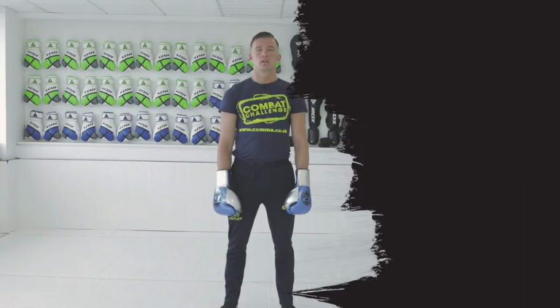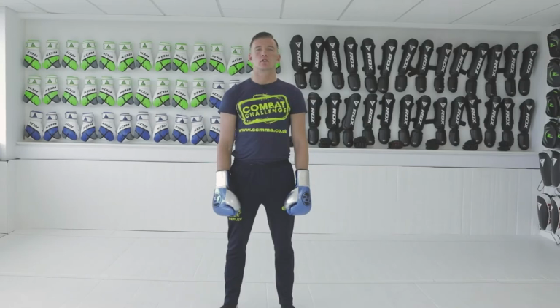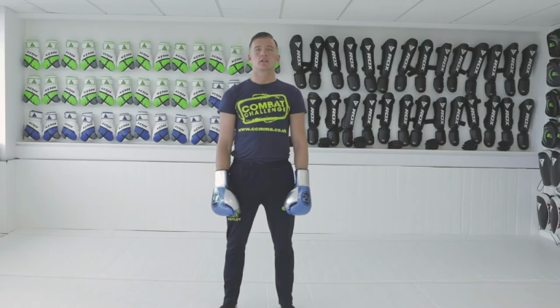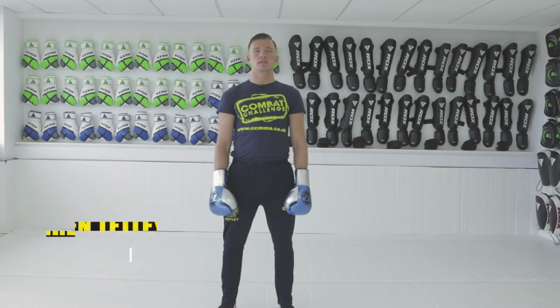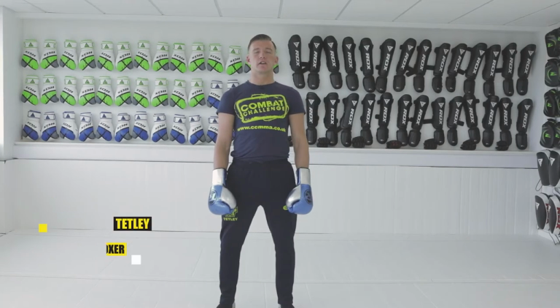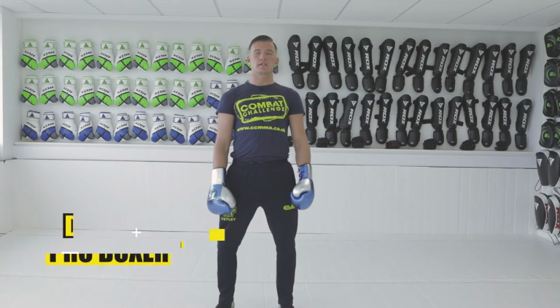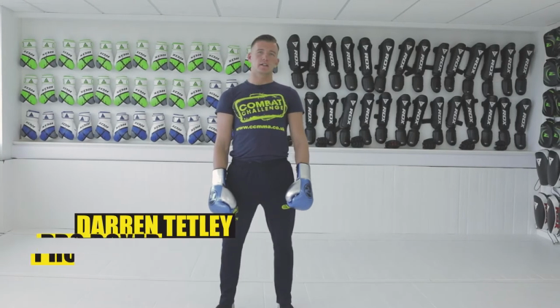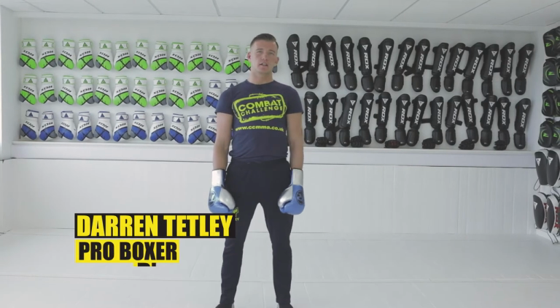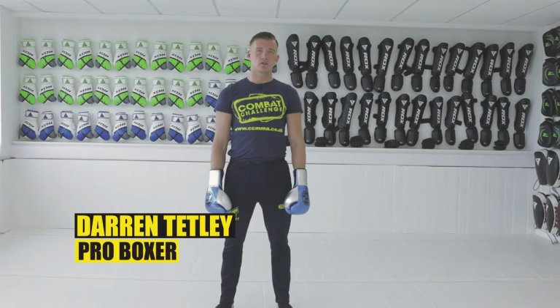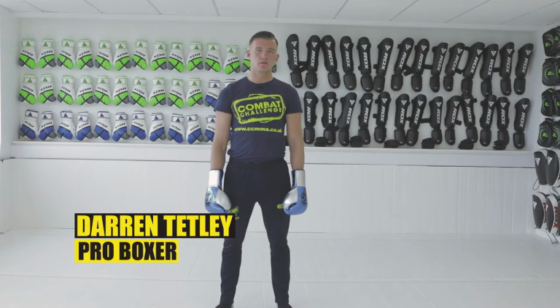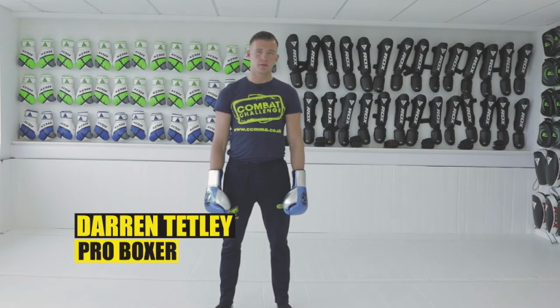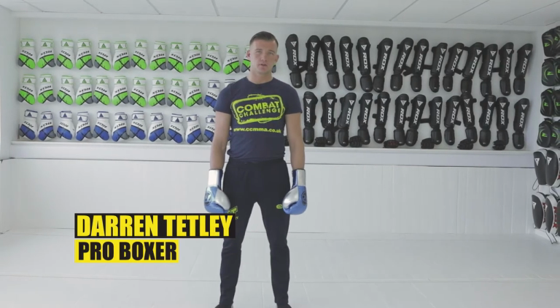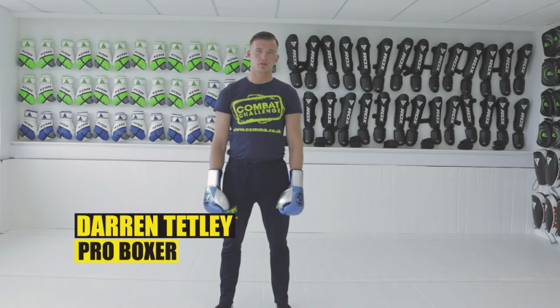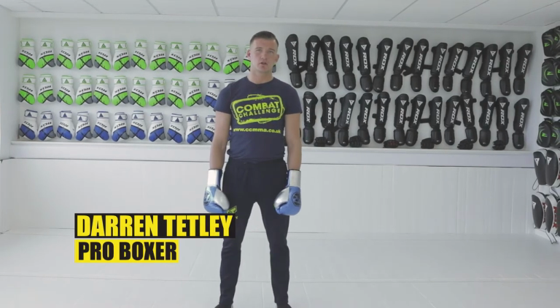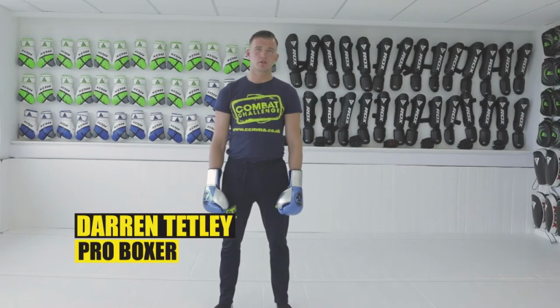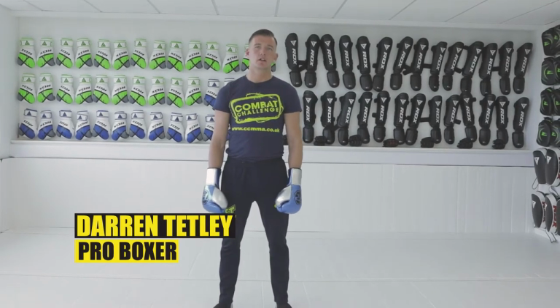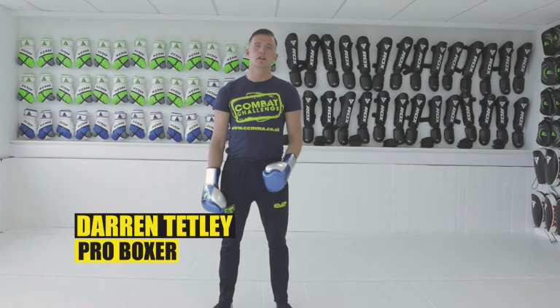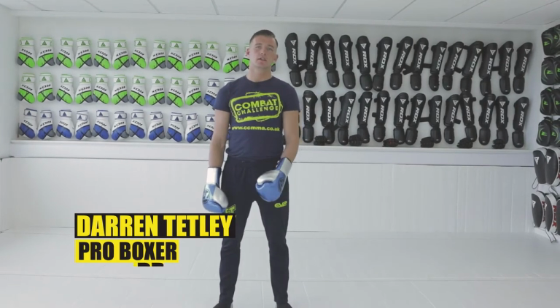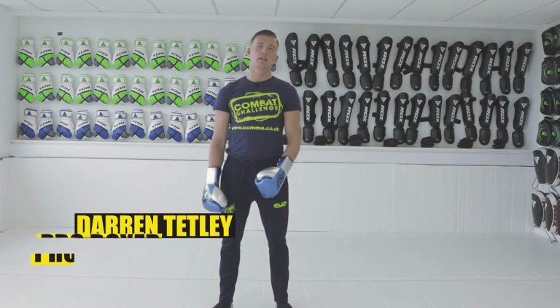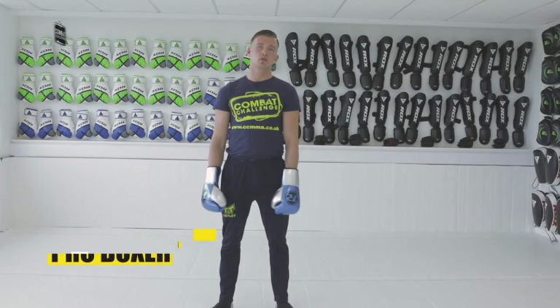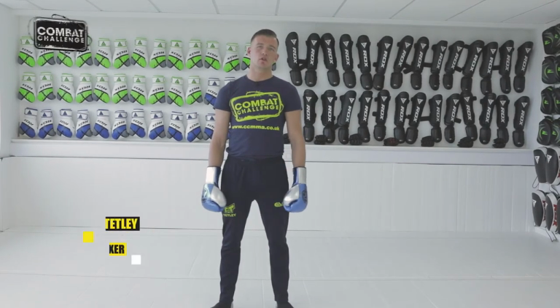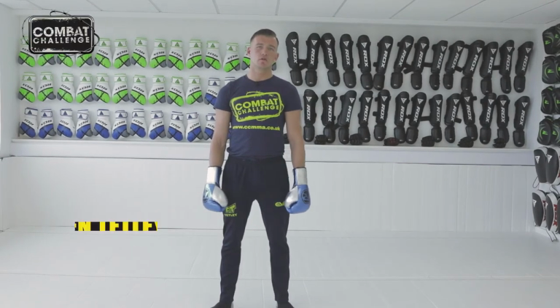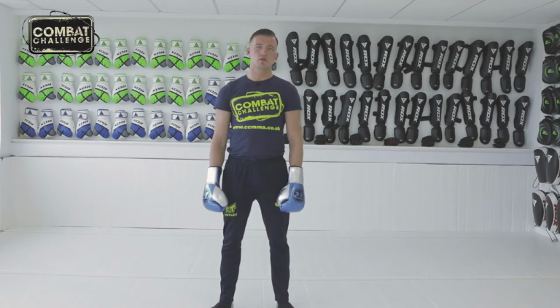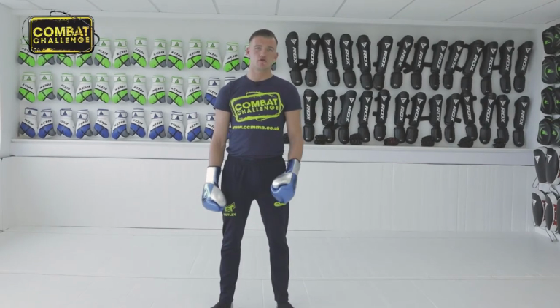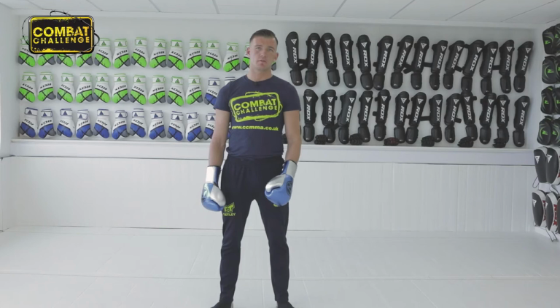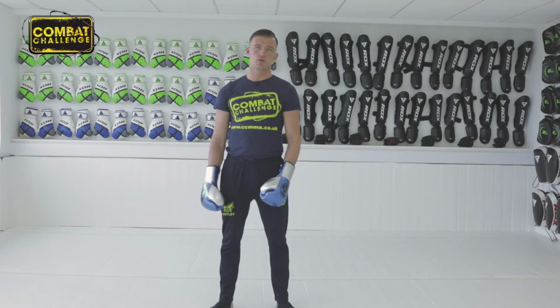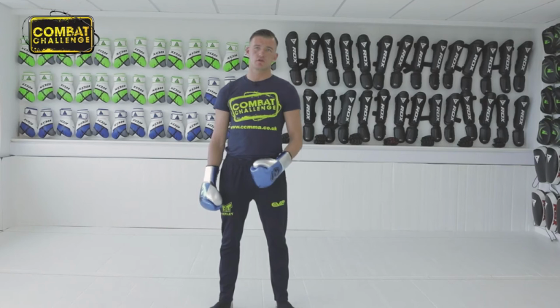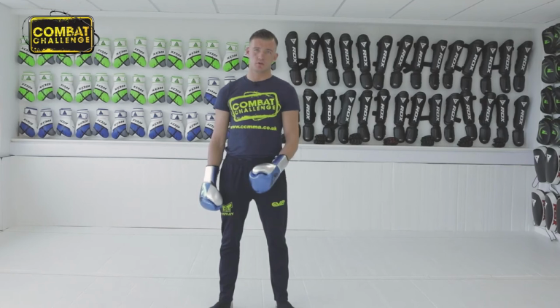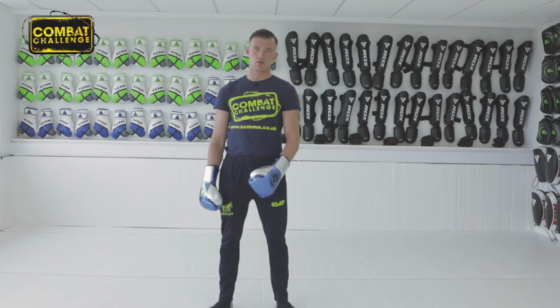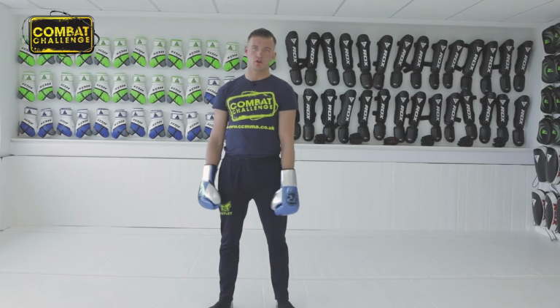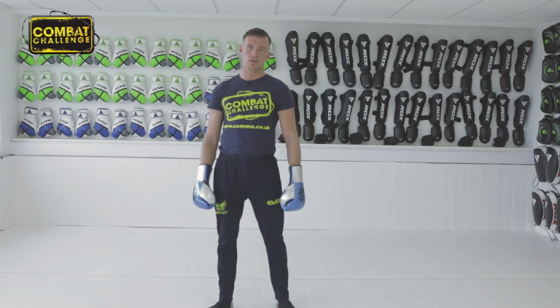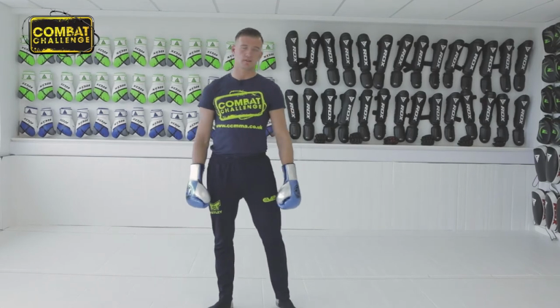Hello guys, Darren Tetley here, undefeated professional boxer. Today we're going to go through the straight punch from the orthodox stance.